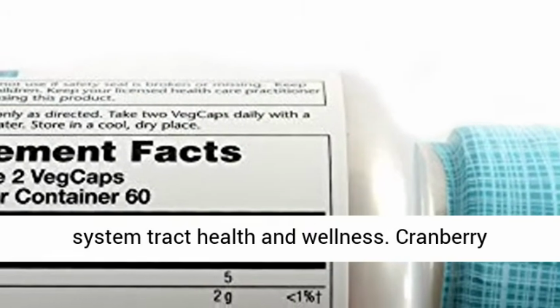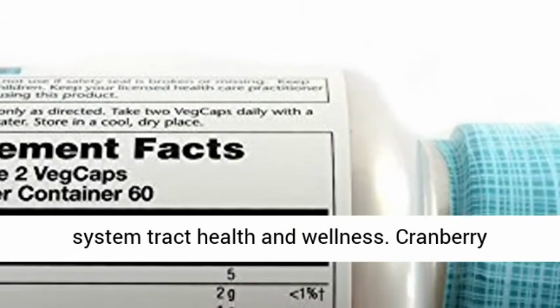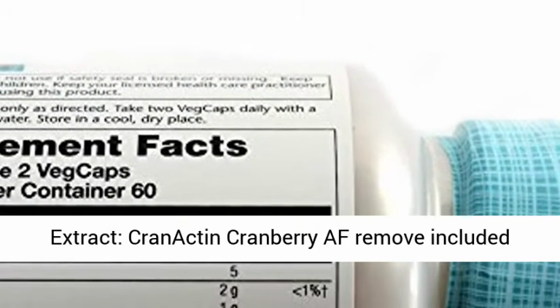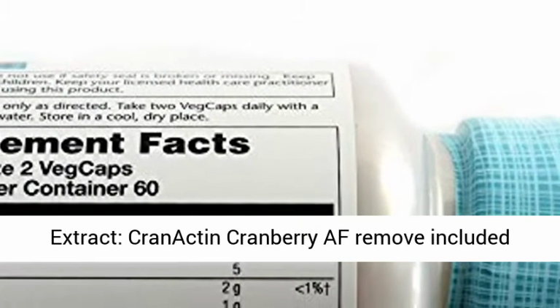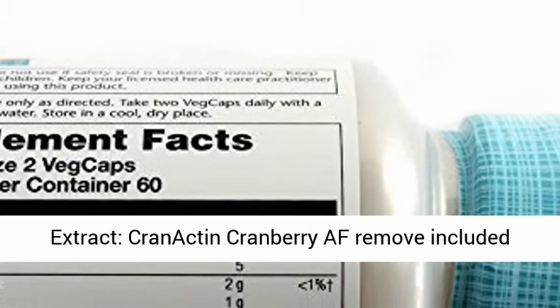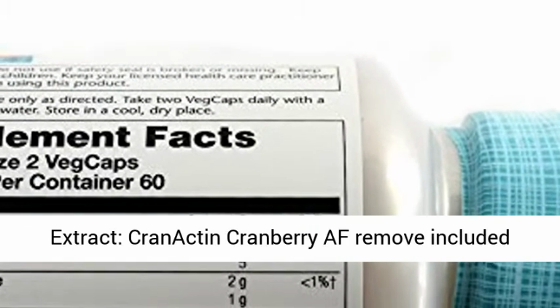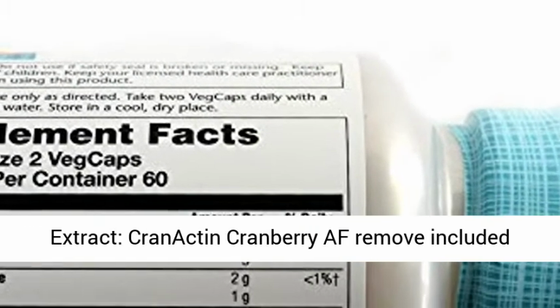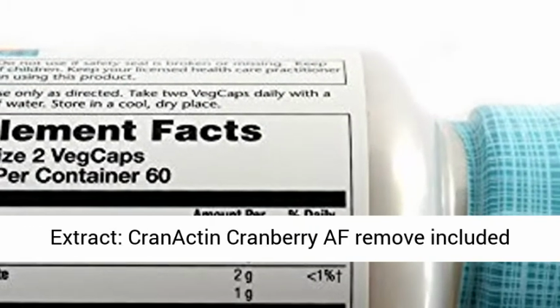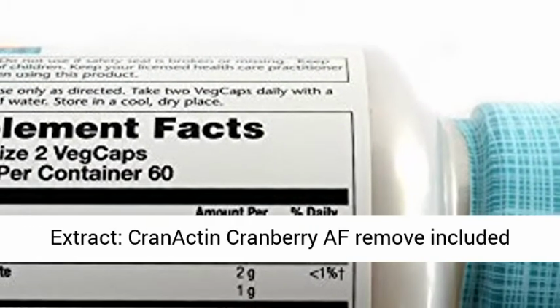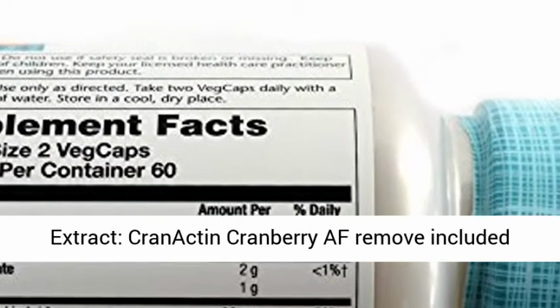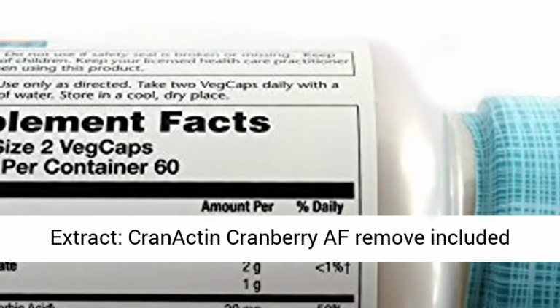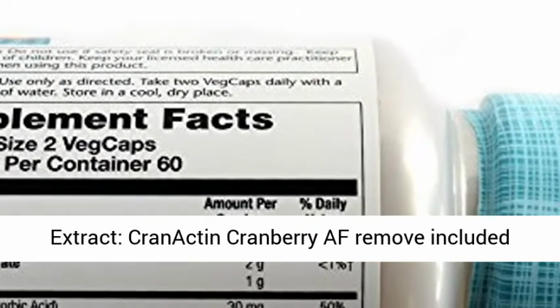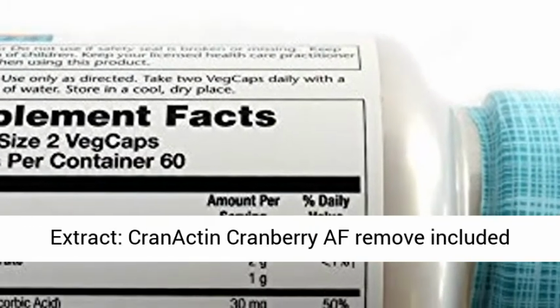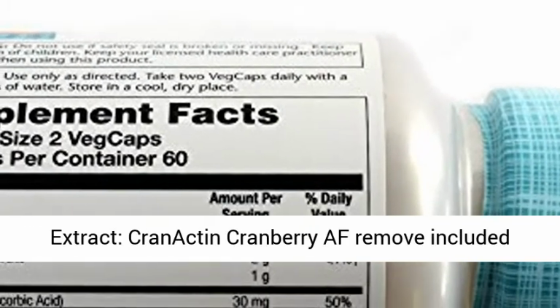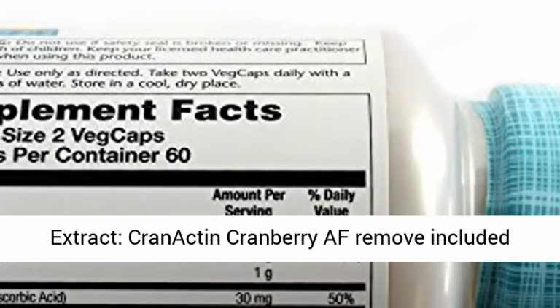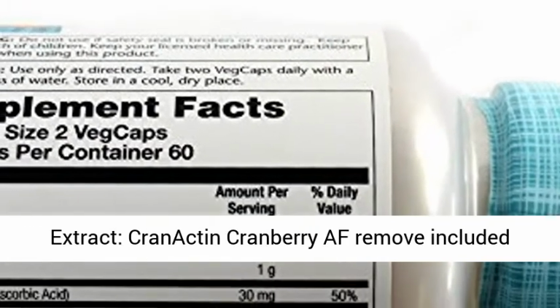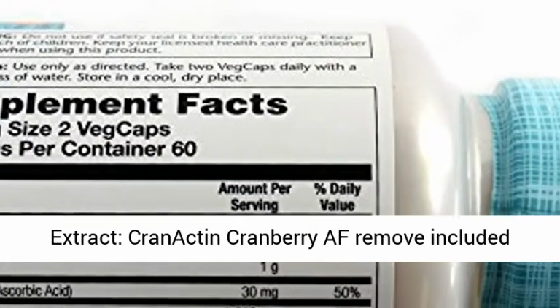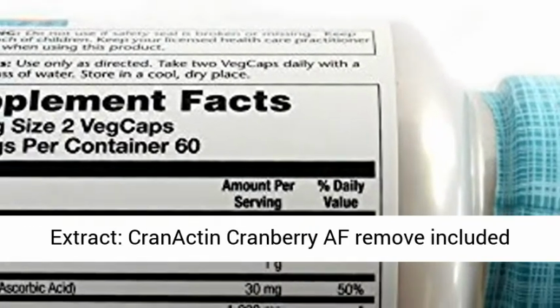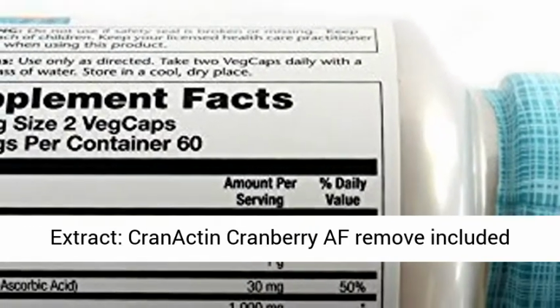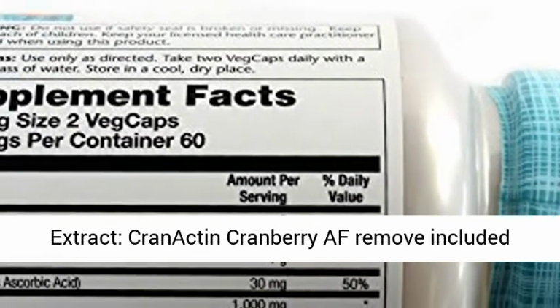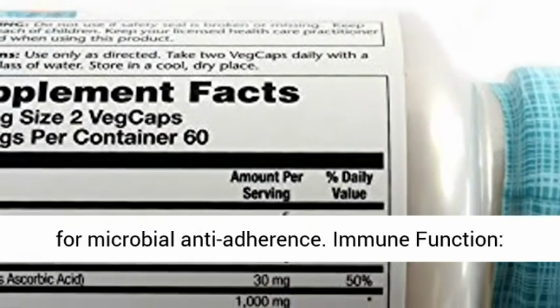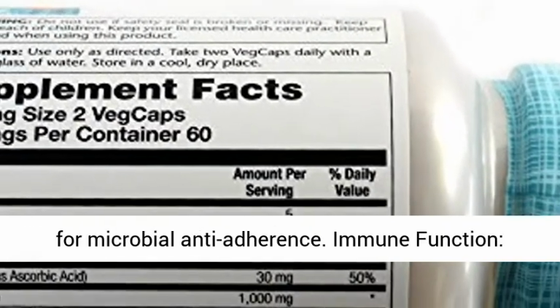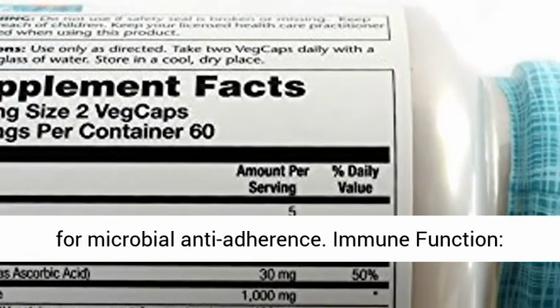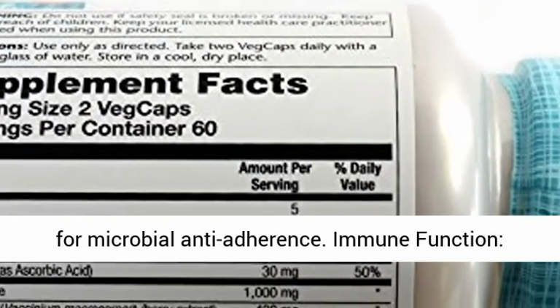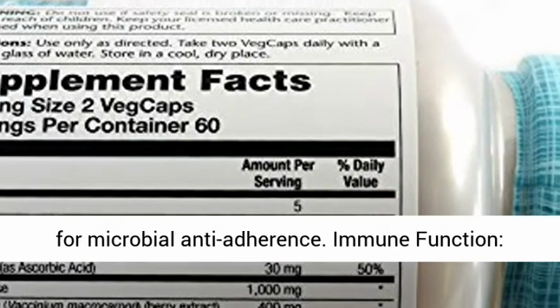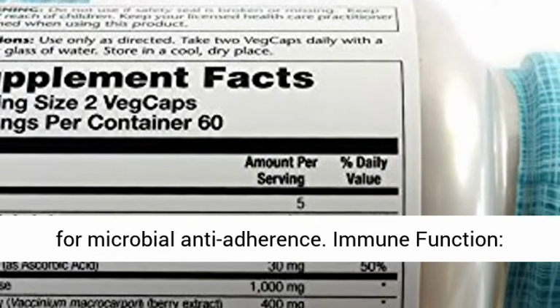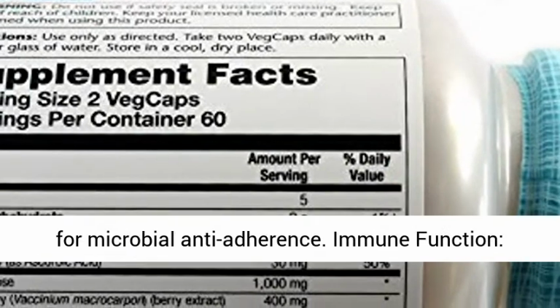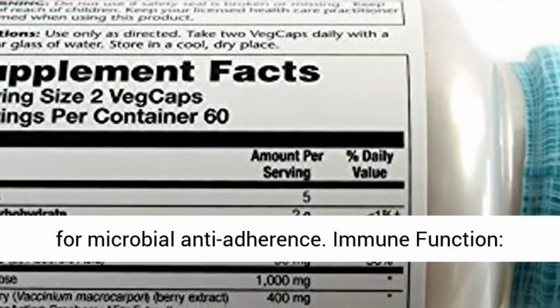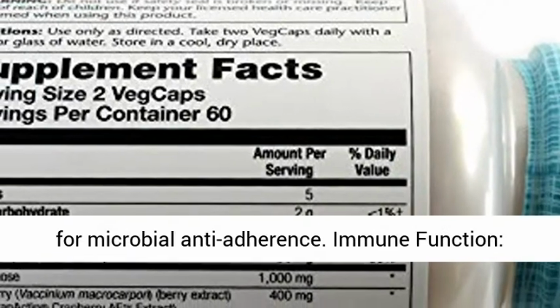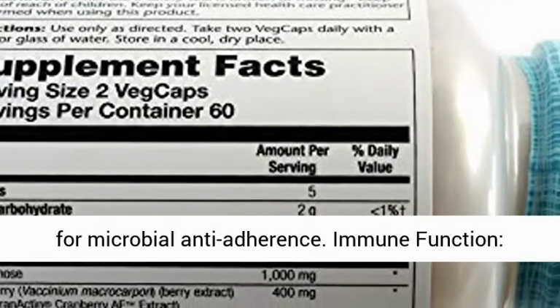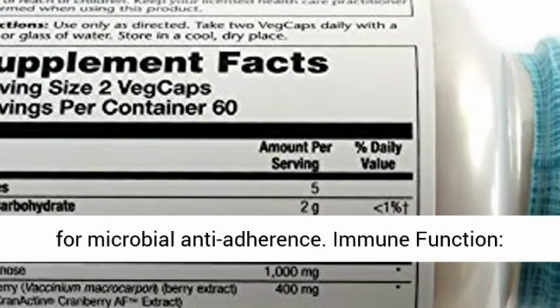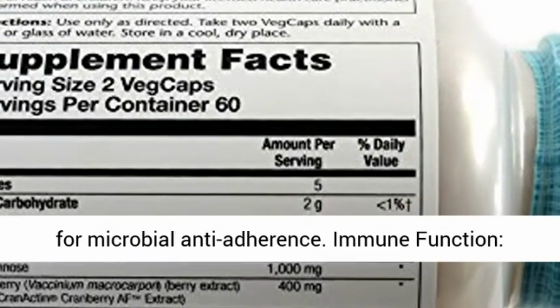Cranberry Extract: Cranactin Cranberry Extract included for microbial anti-adherence.